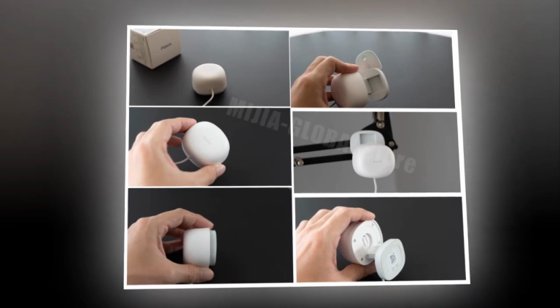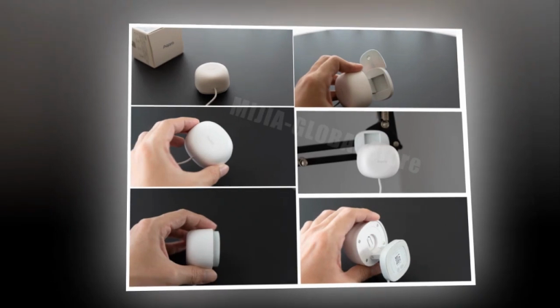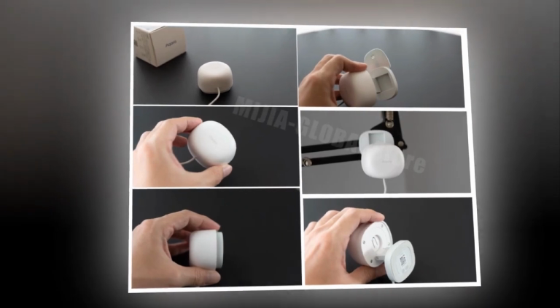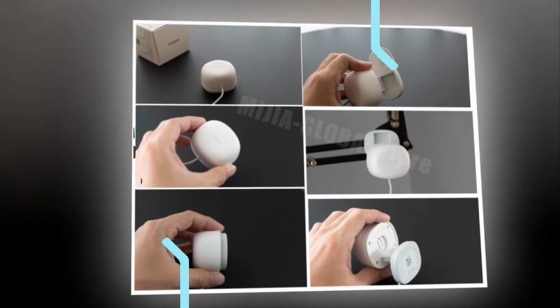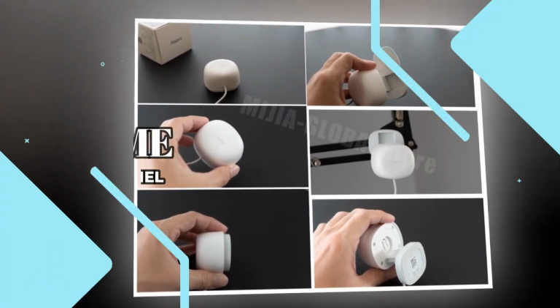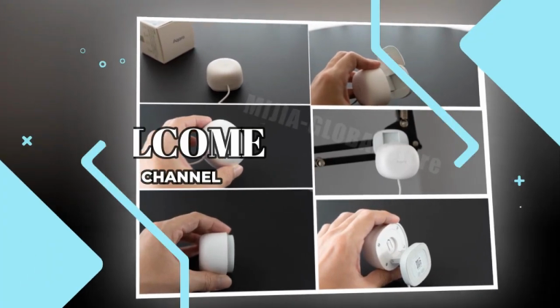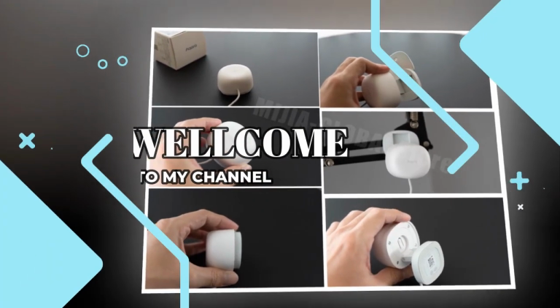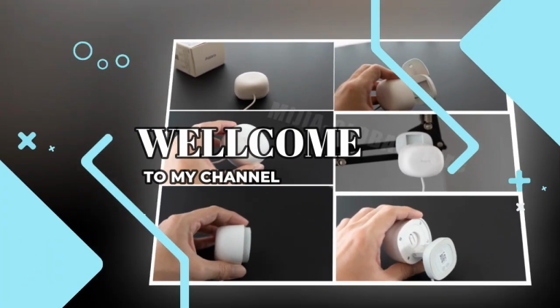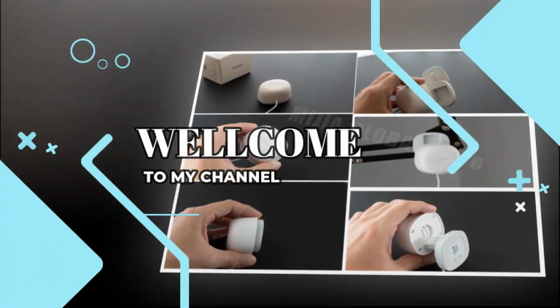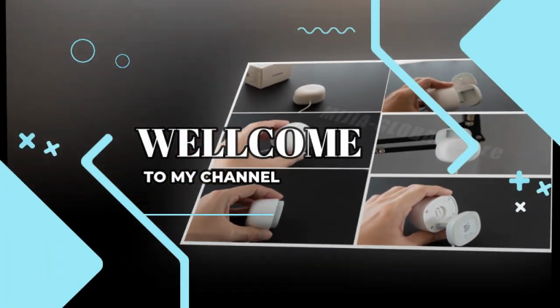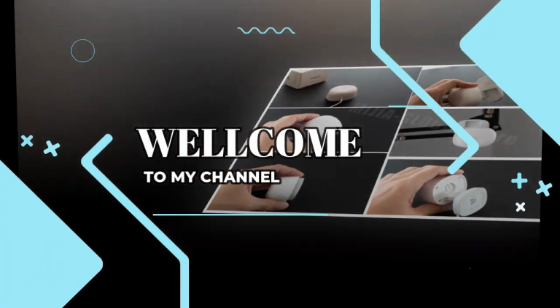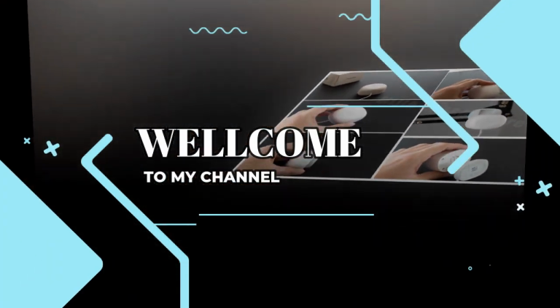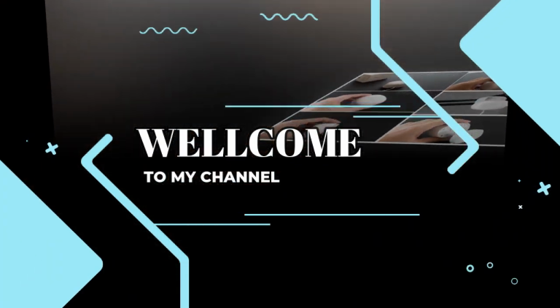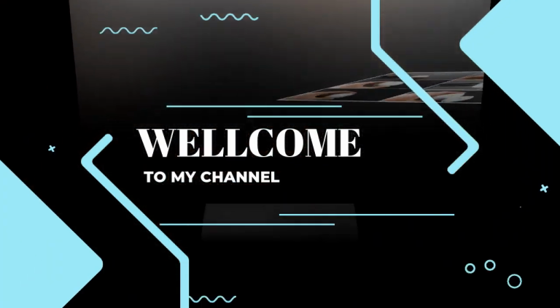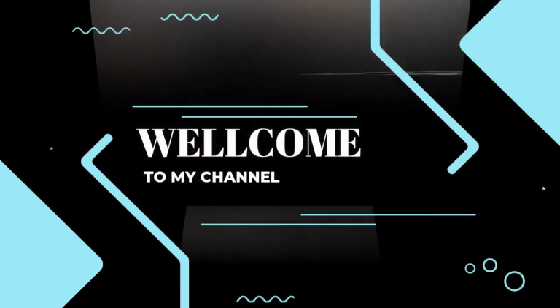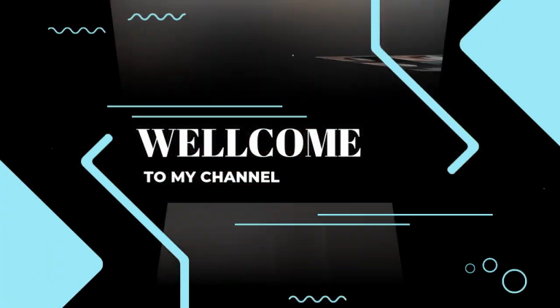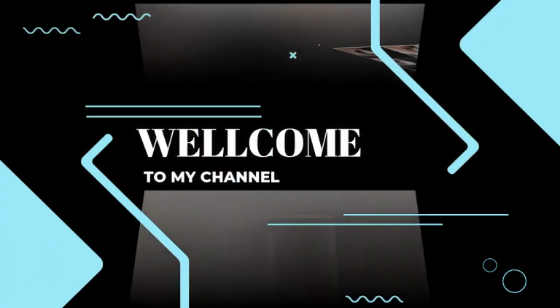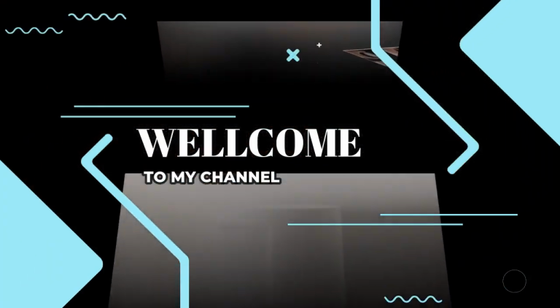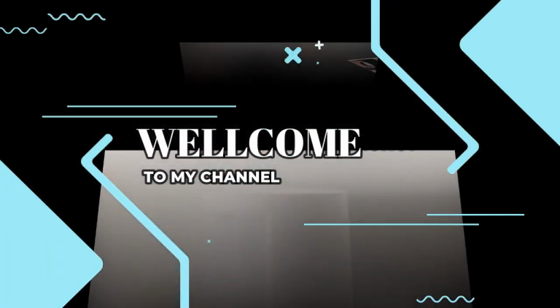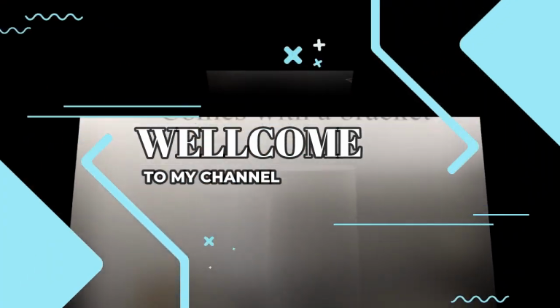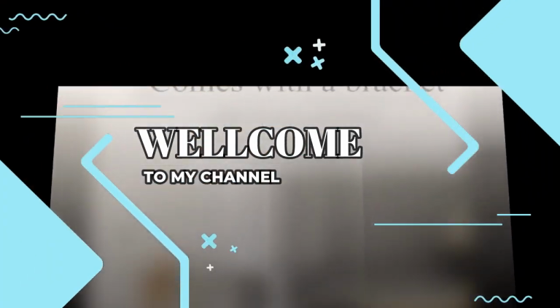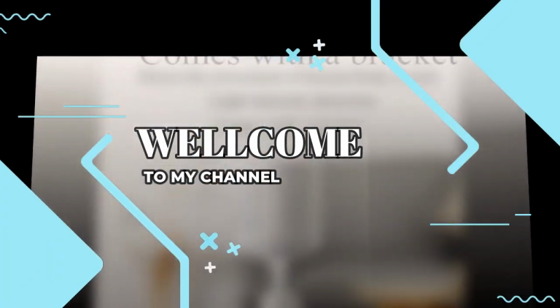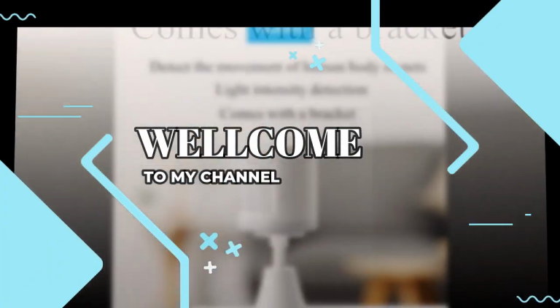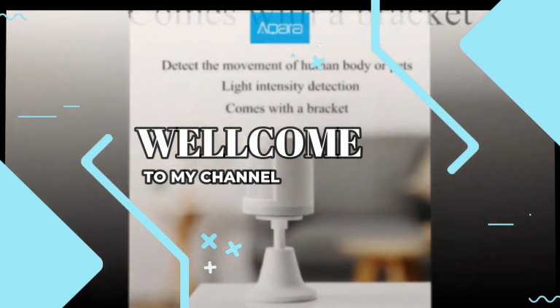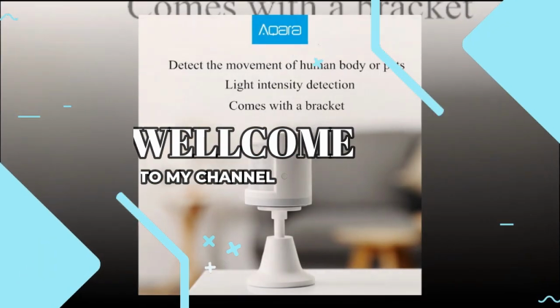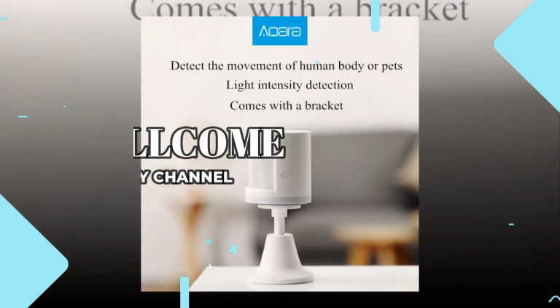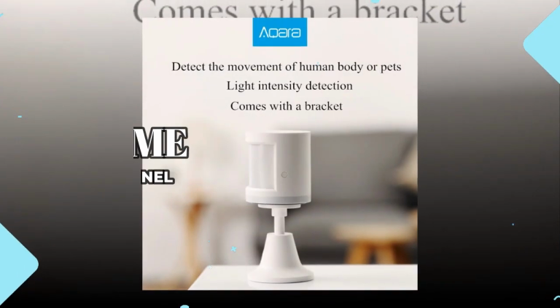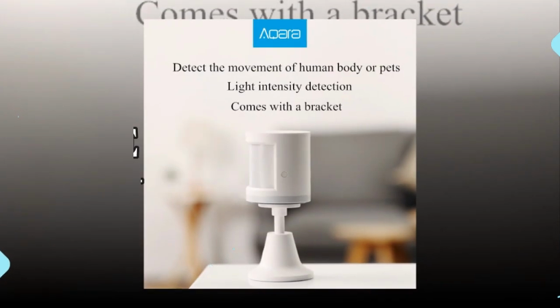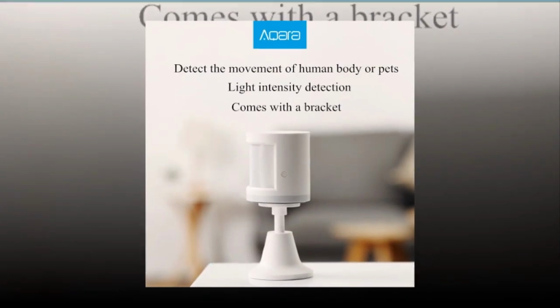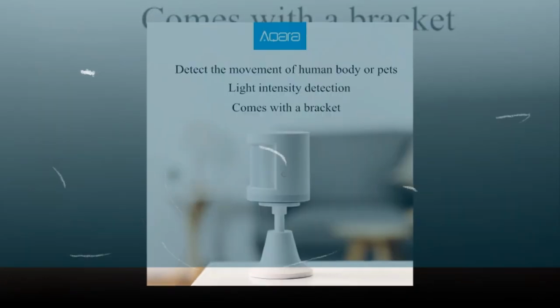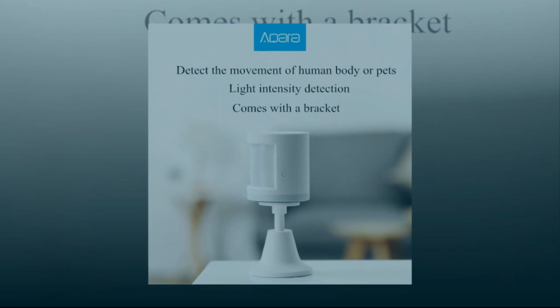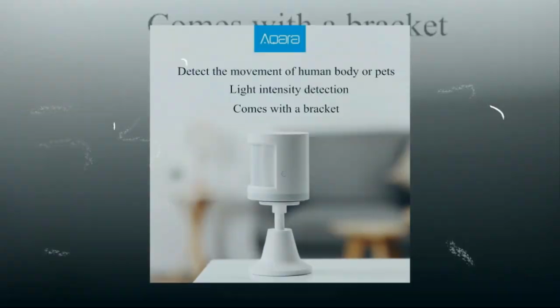Welcome to my channel. In this video, I will show you the global version, the original, brand new top.